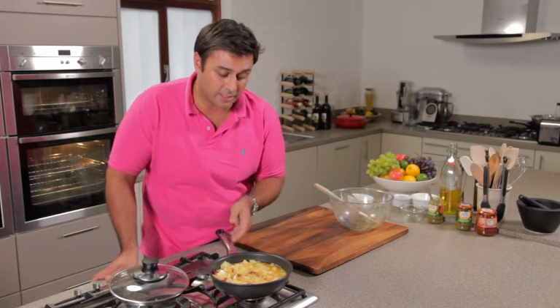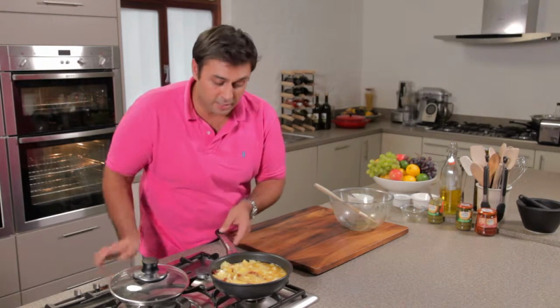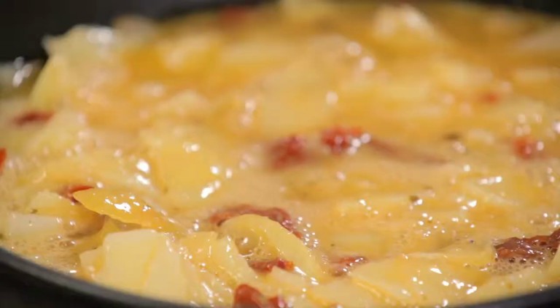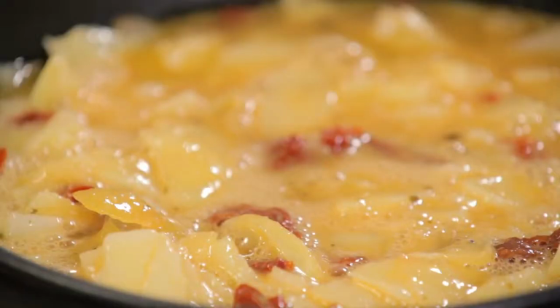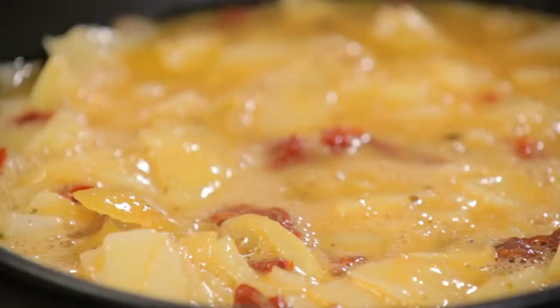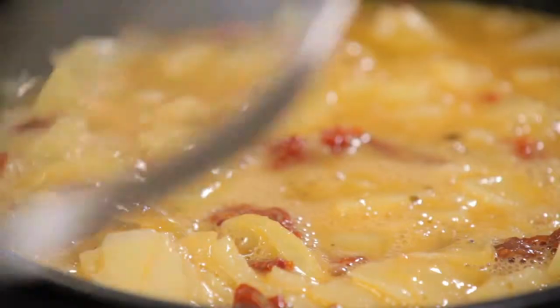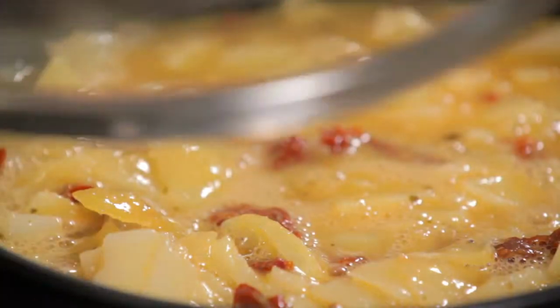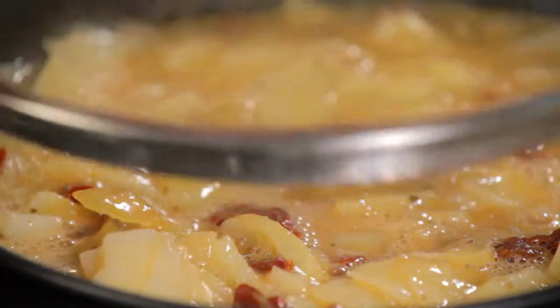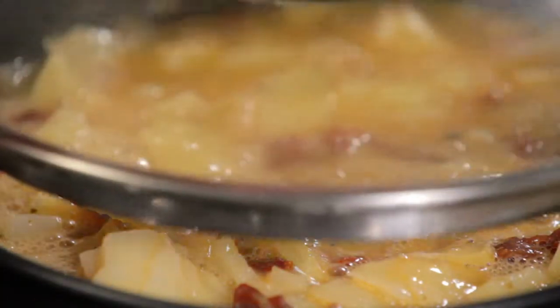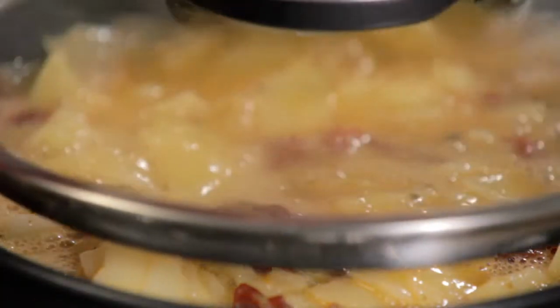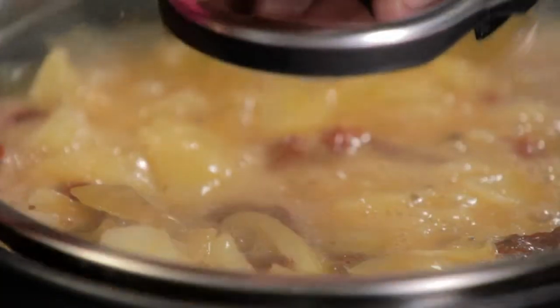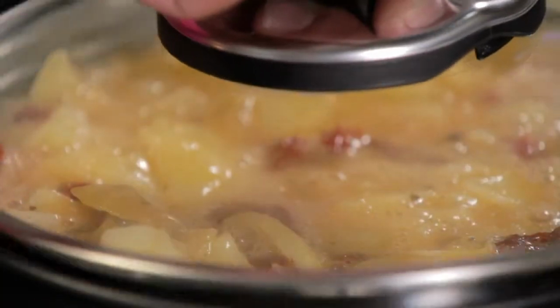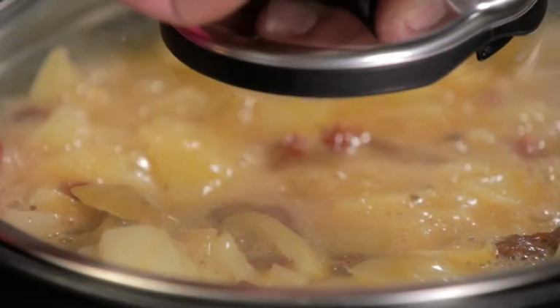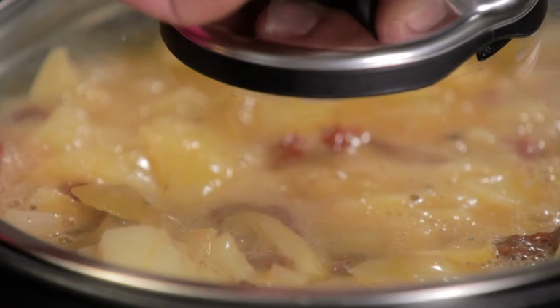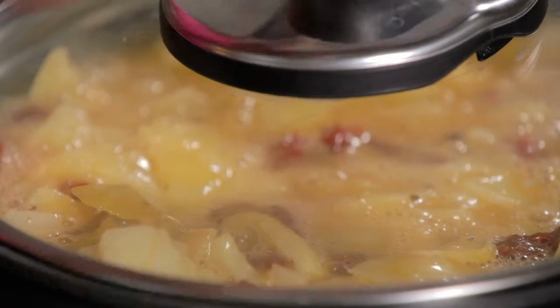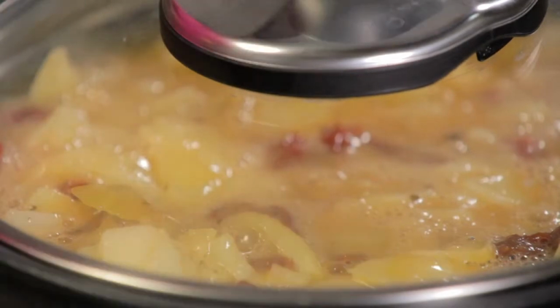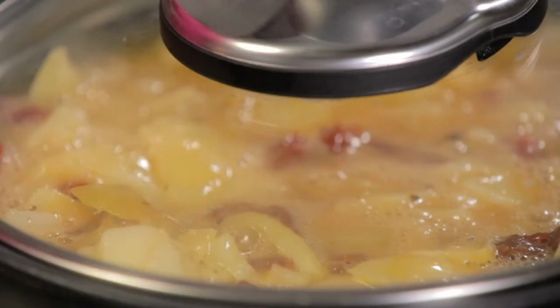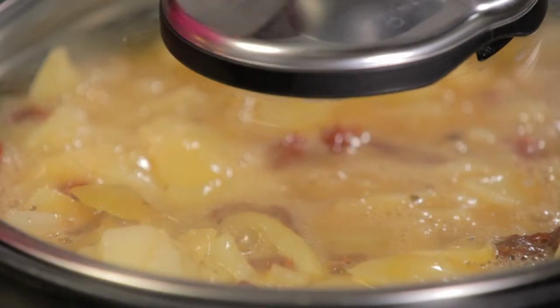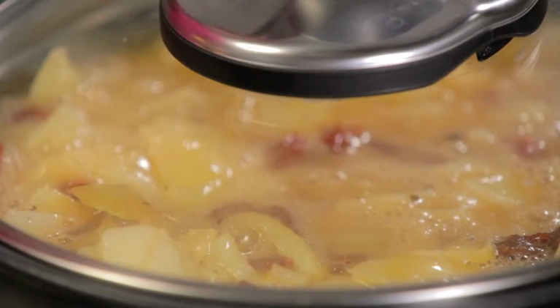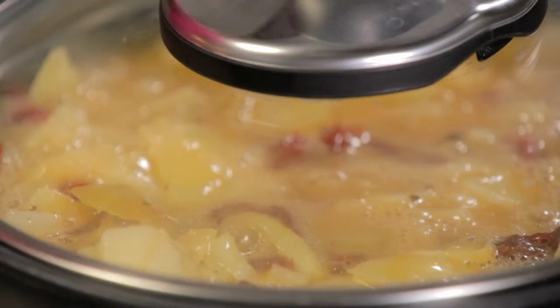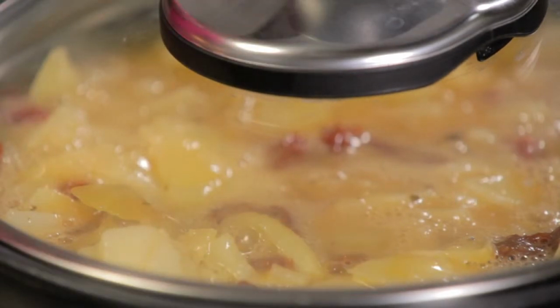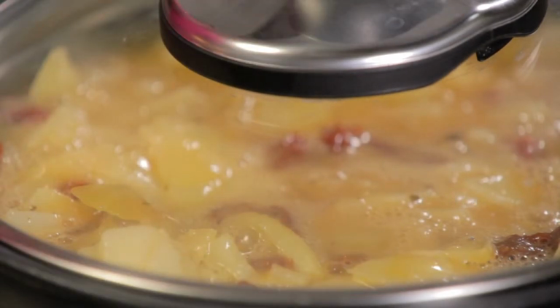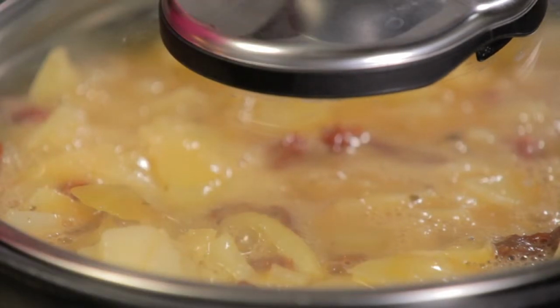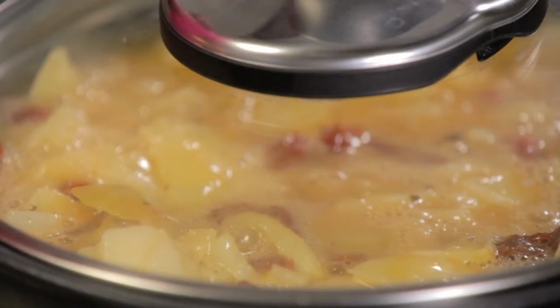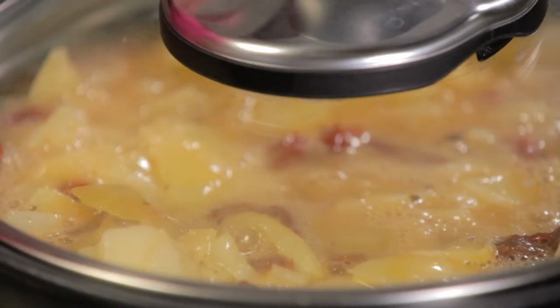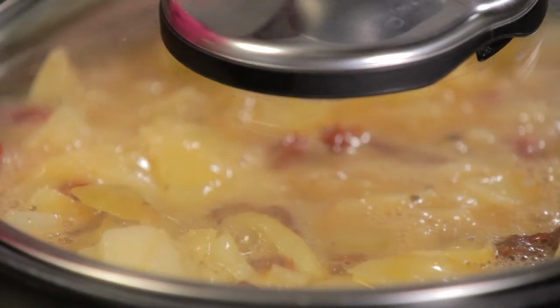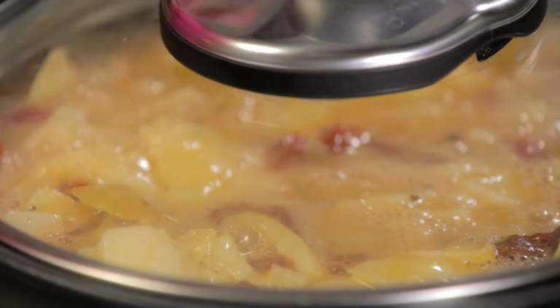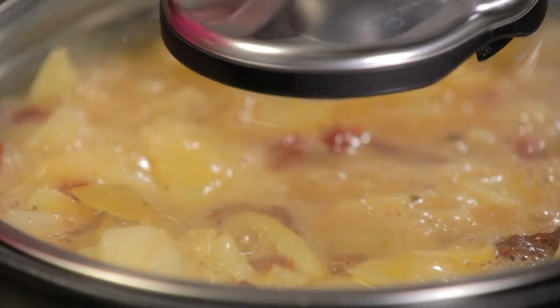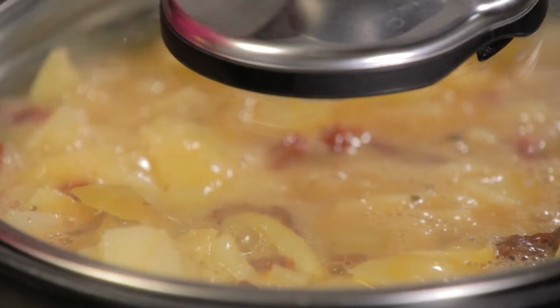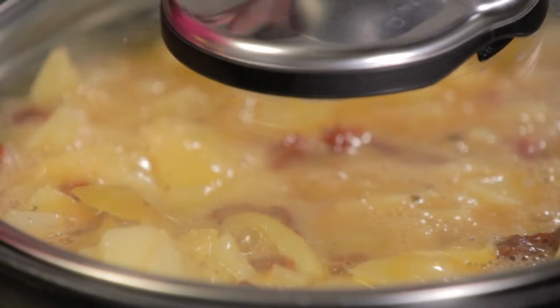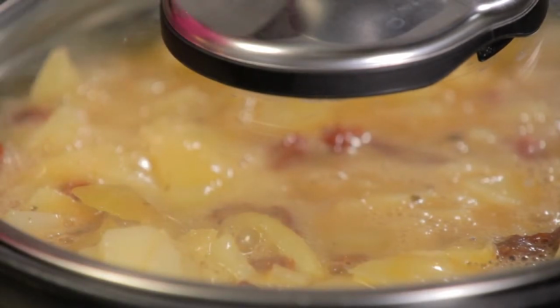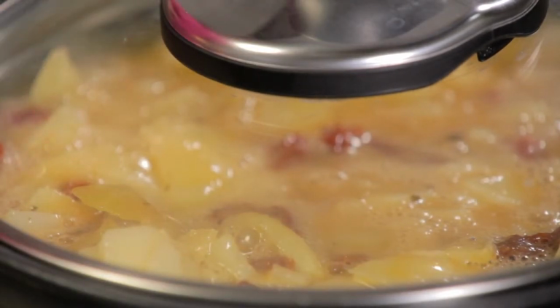So cook it very, very gently. We're going to put the lid on and that's going to cook for about 15 minutes until the frittata starts to set.